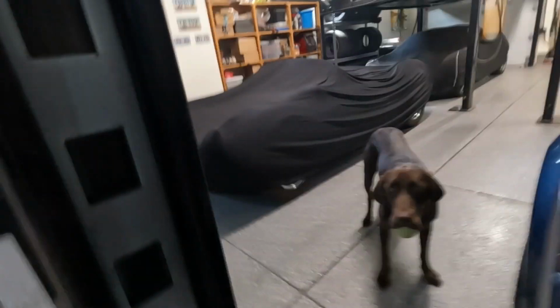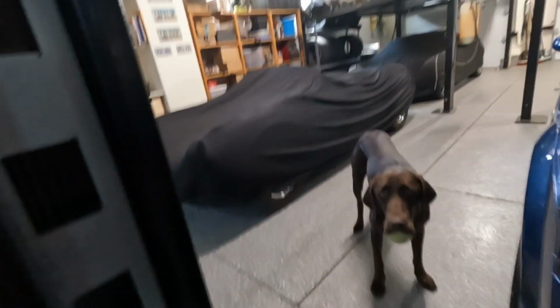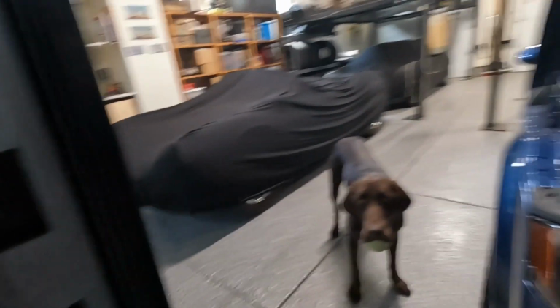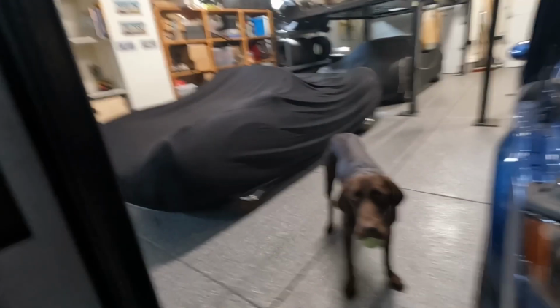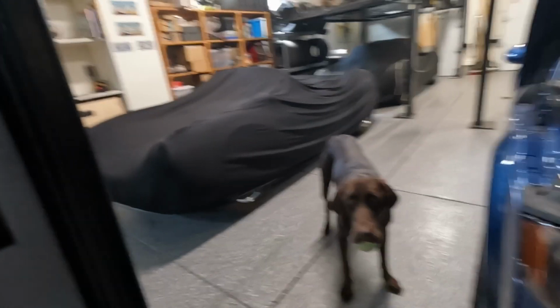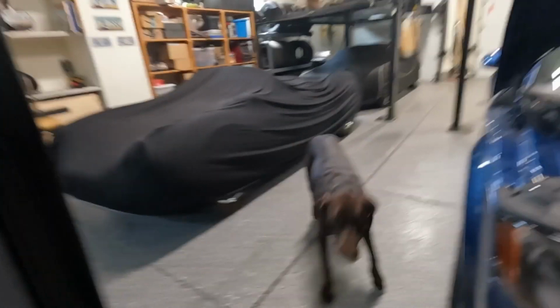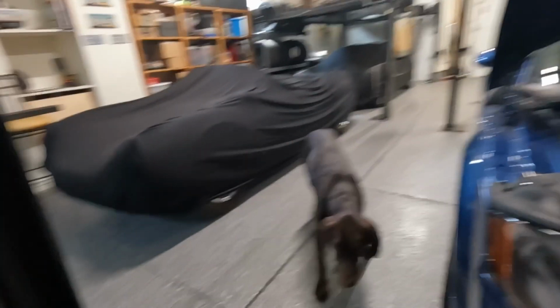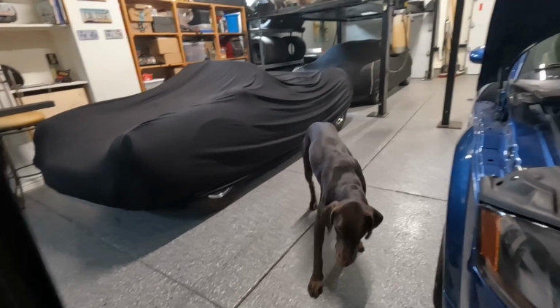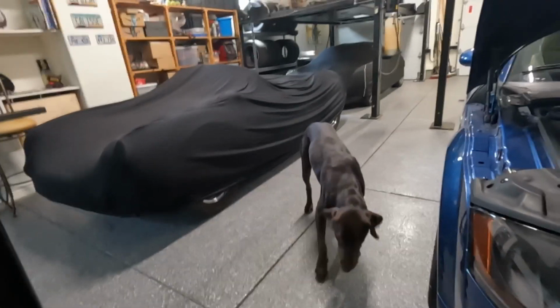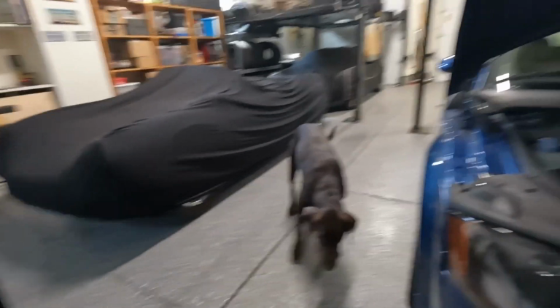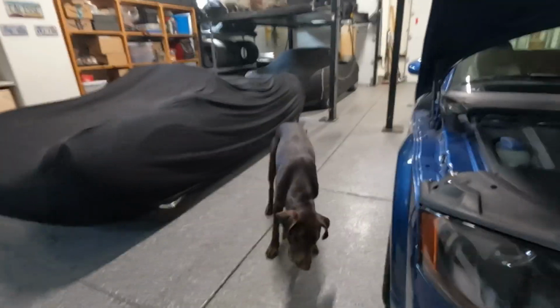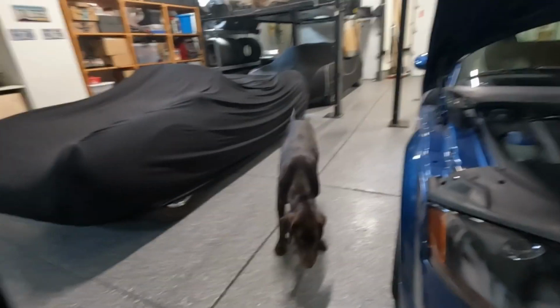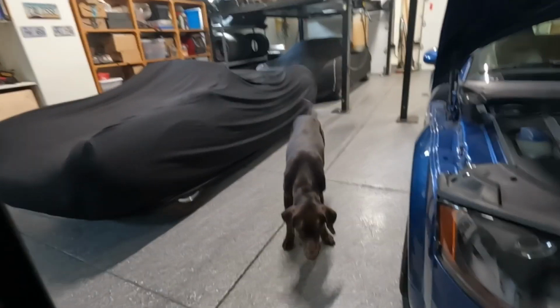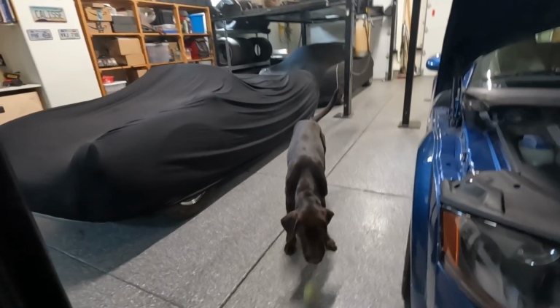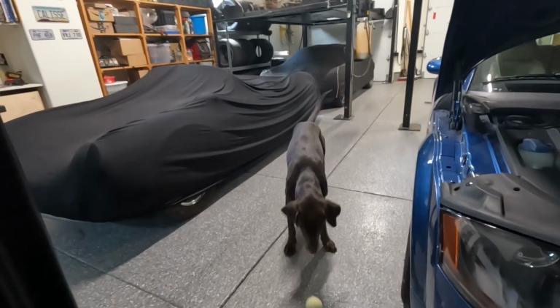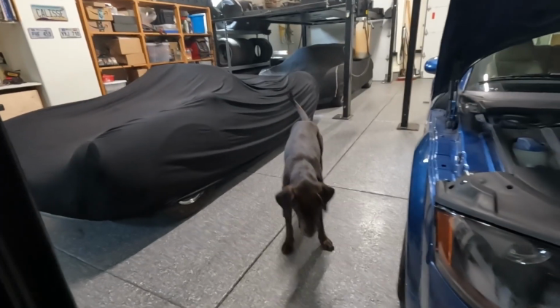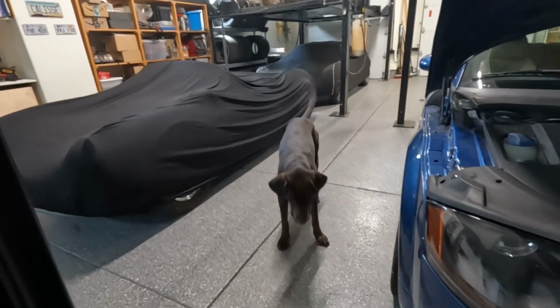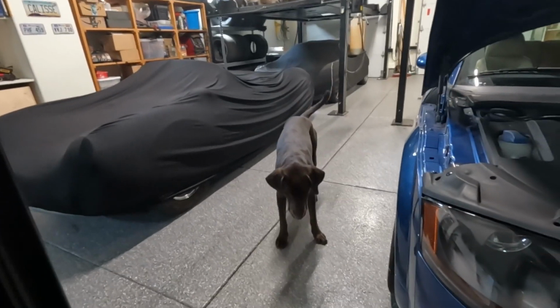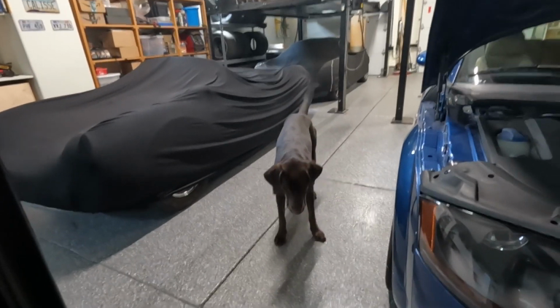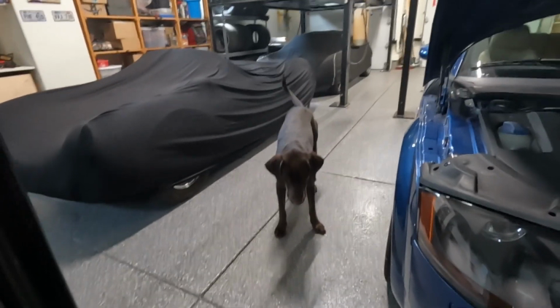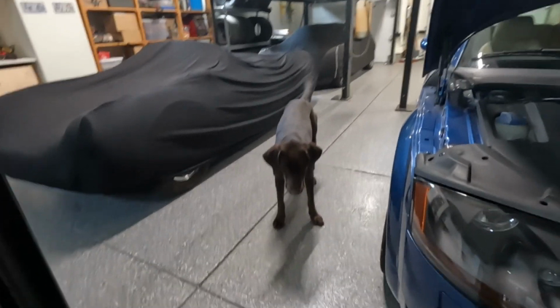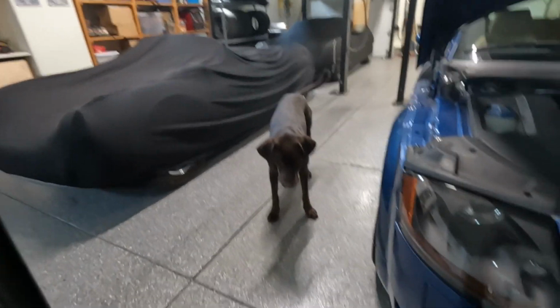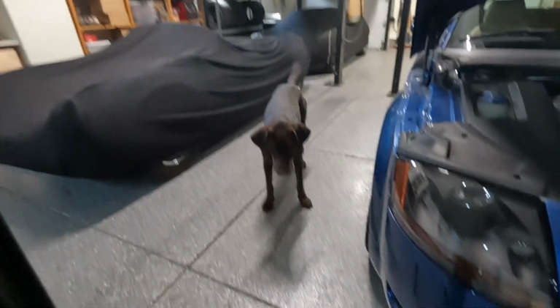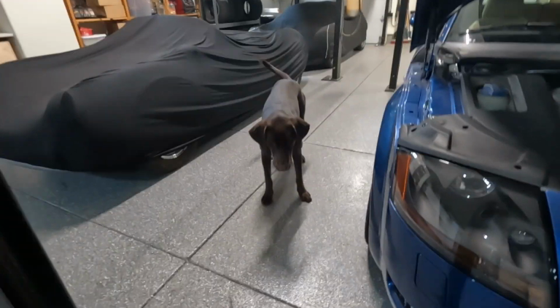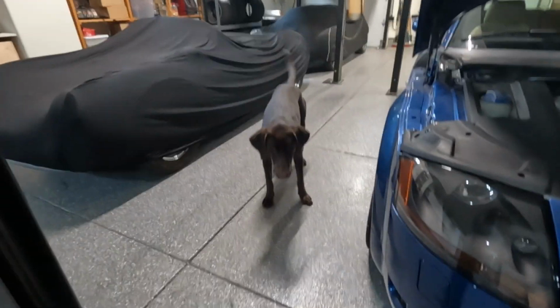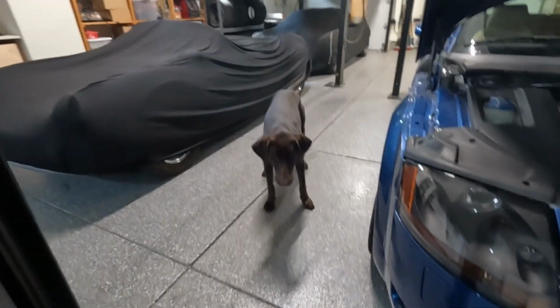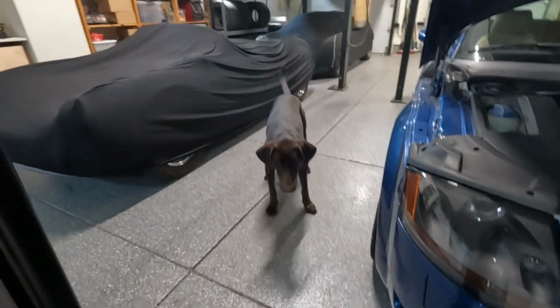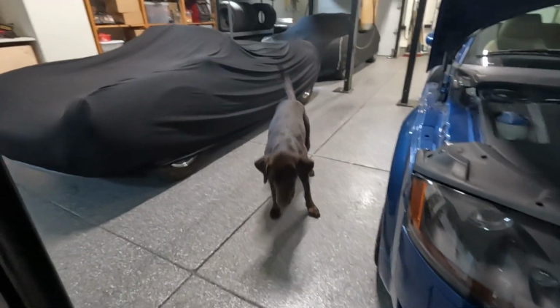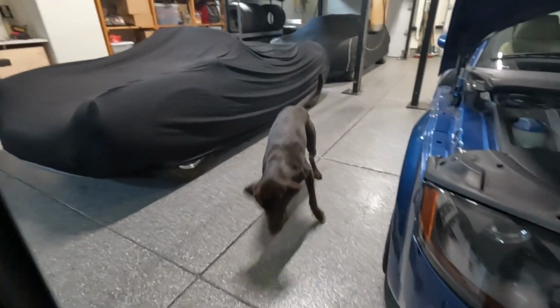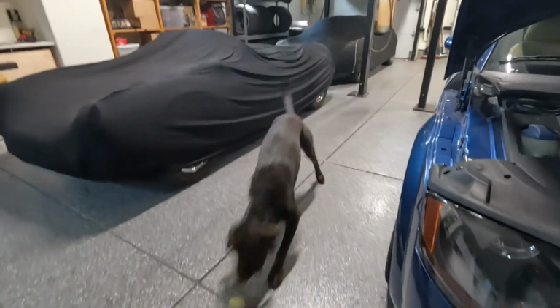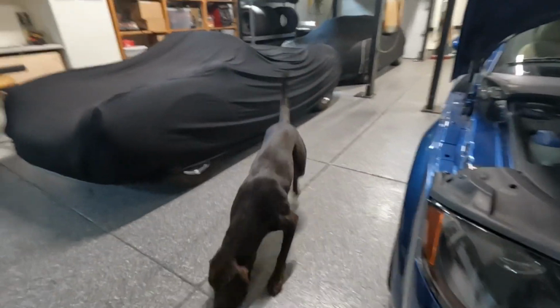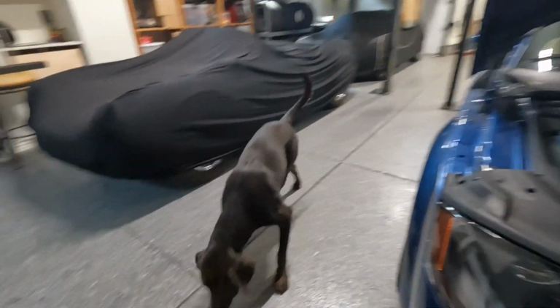Barclay is here, tennis ball at the ready, wanting to play. It's not playtime, sorry.